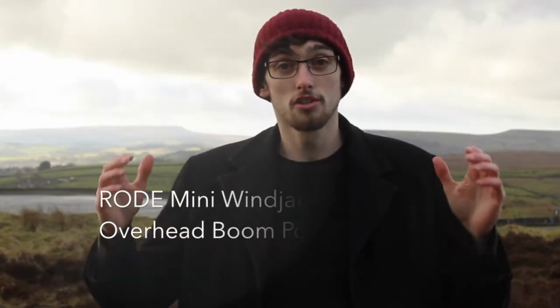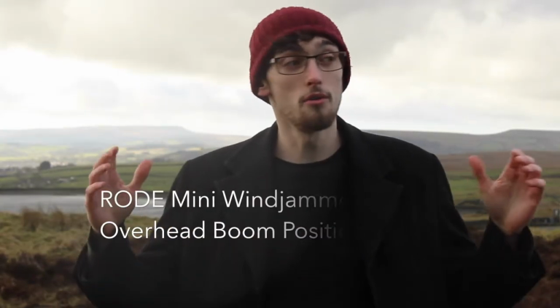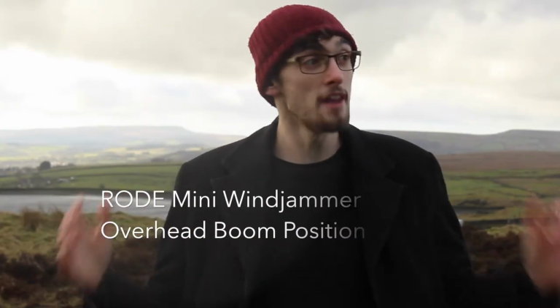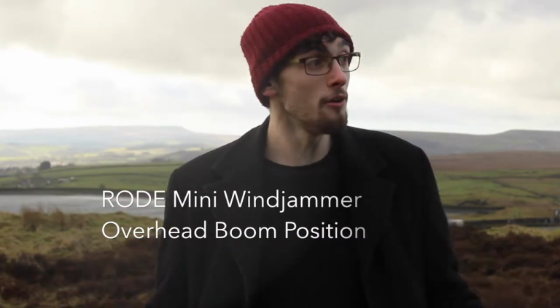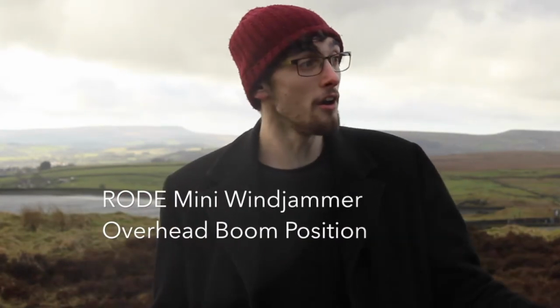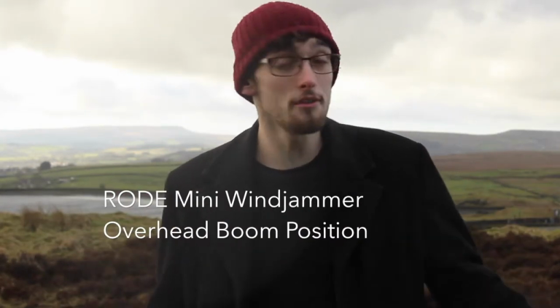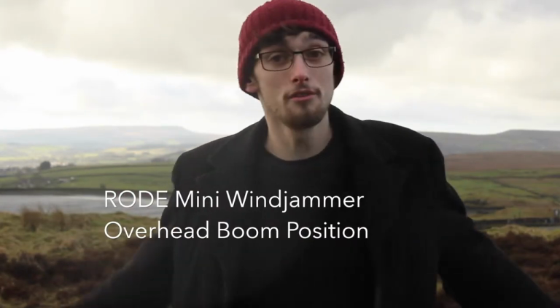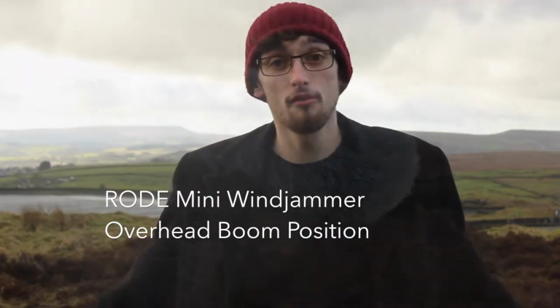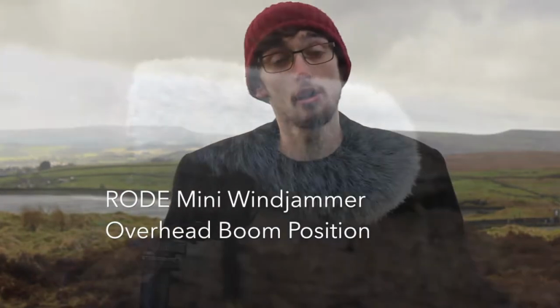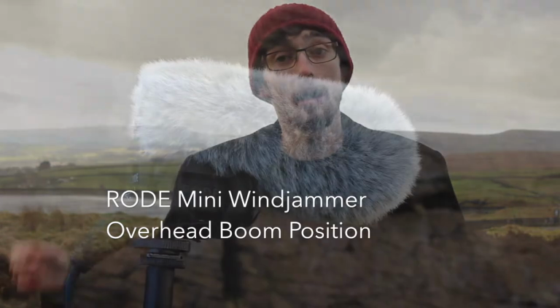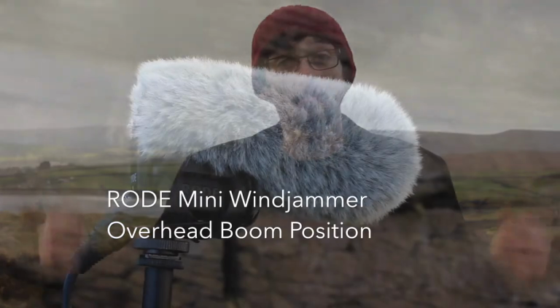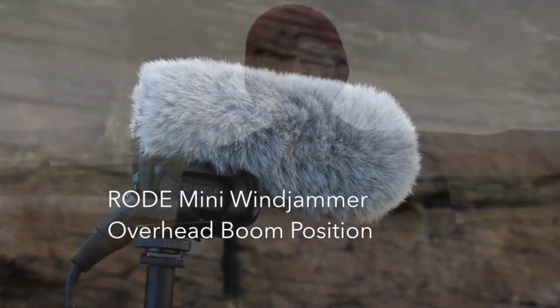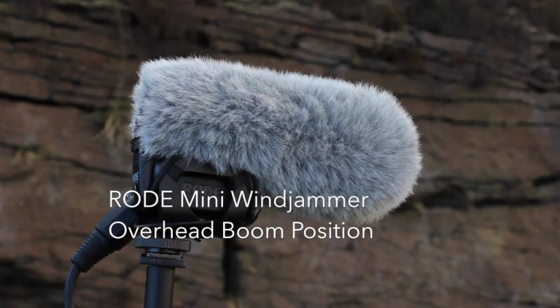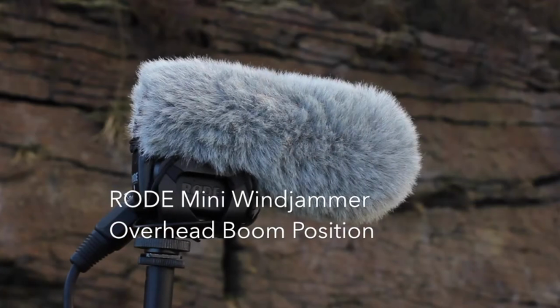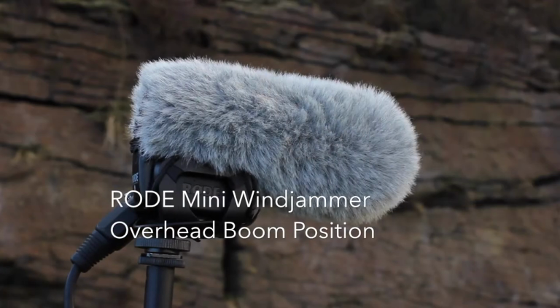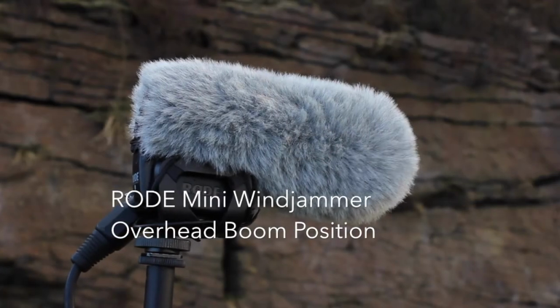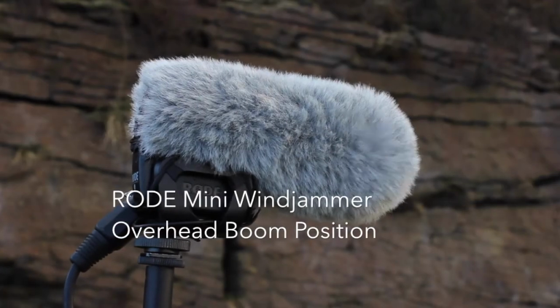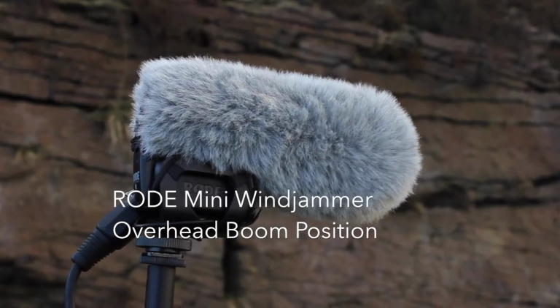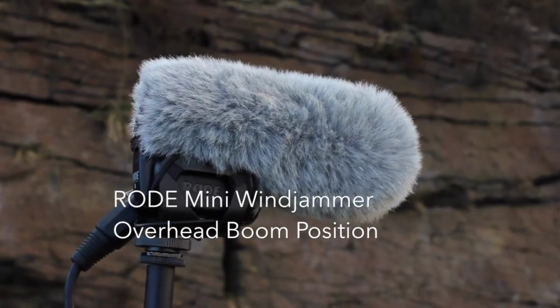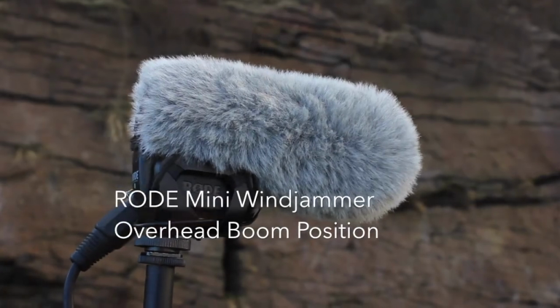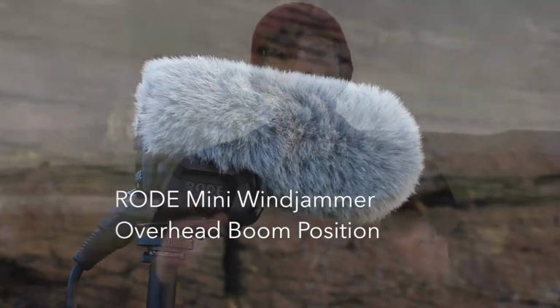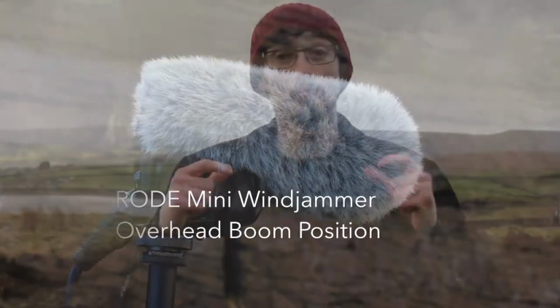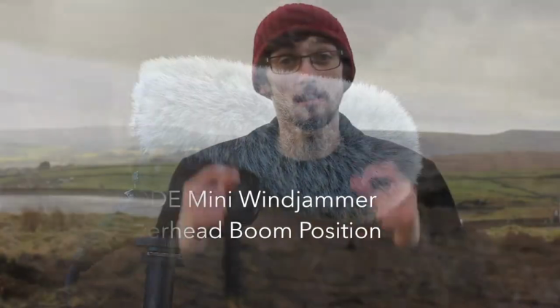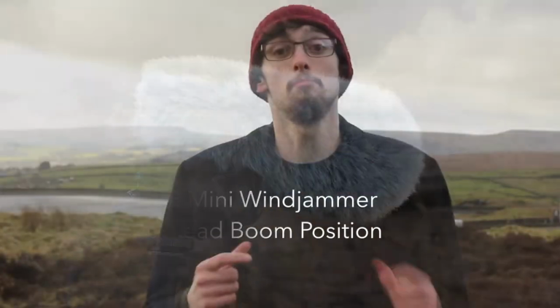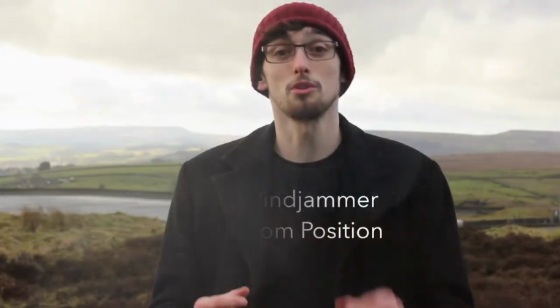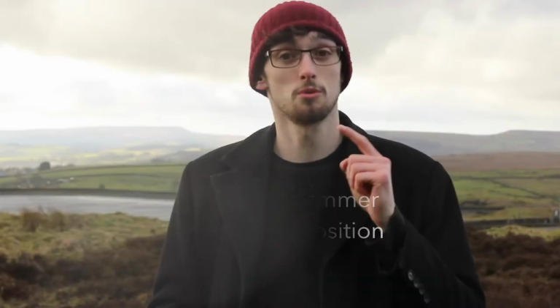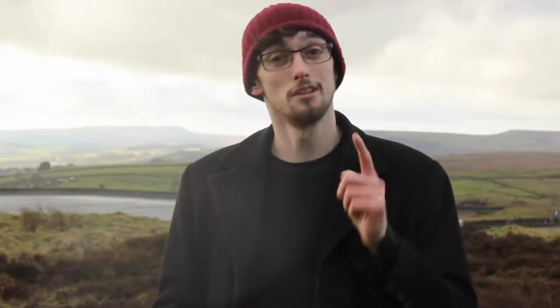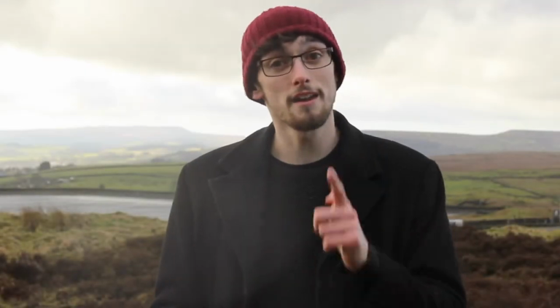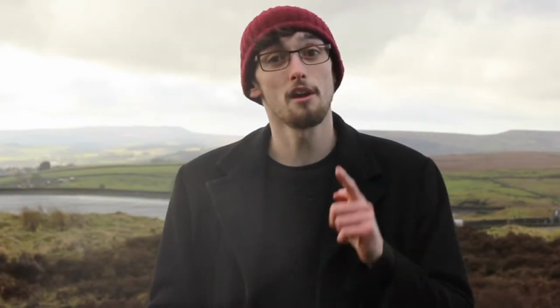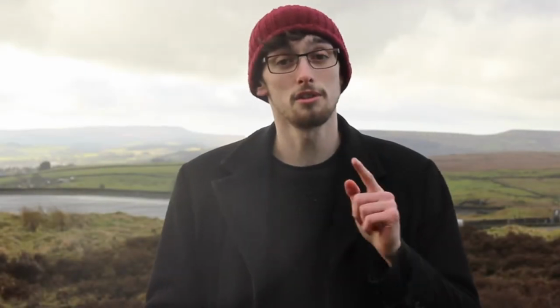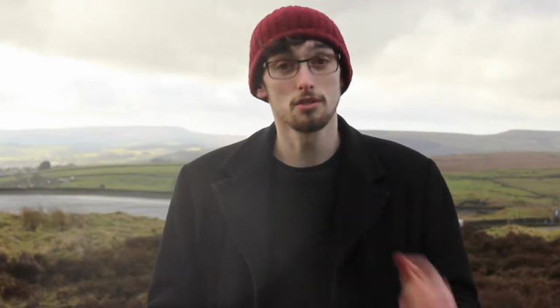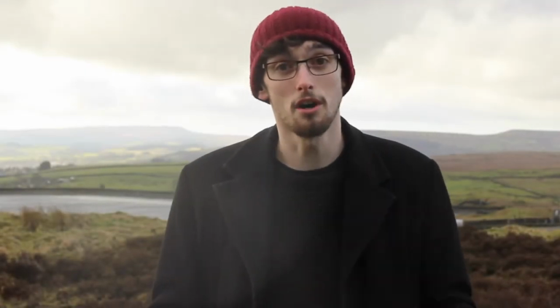So now you're hearing the Rode VideoMic Pro with the mini windjammer that comes in the box, which was the light grey one that you saw.